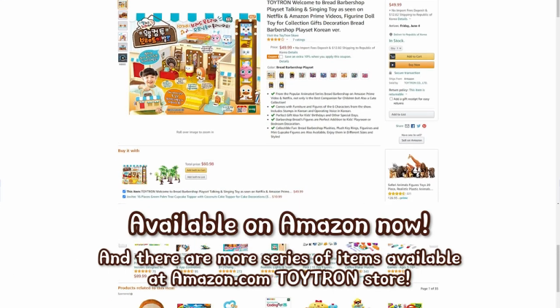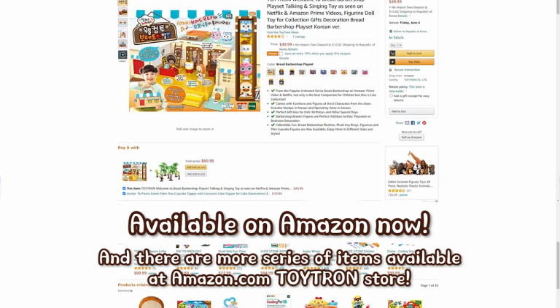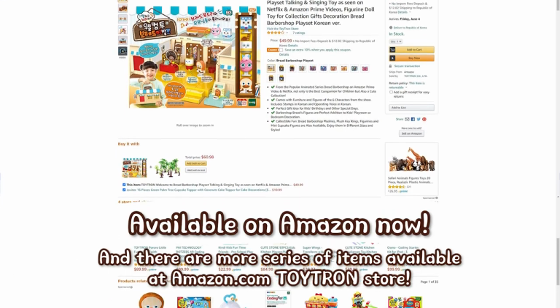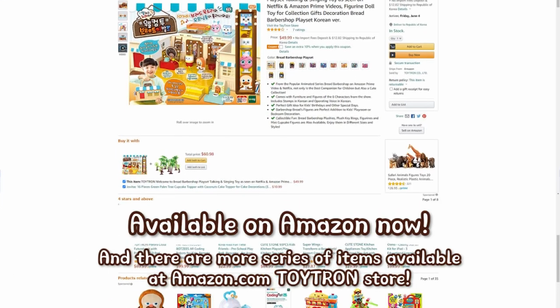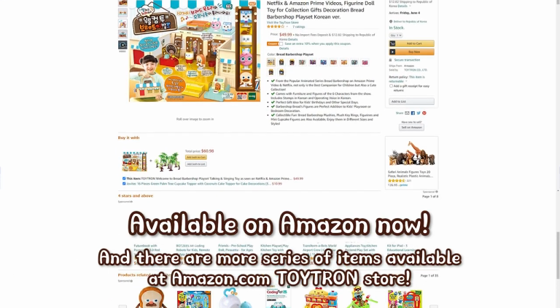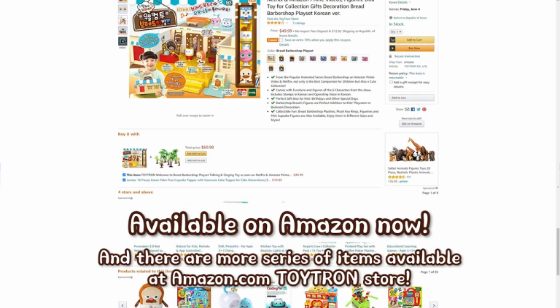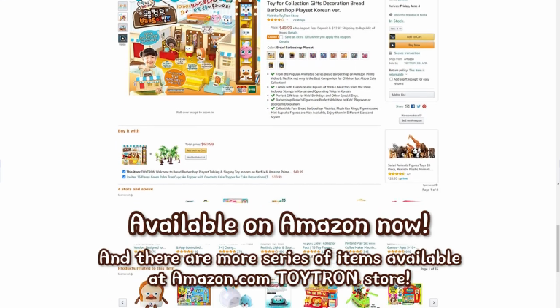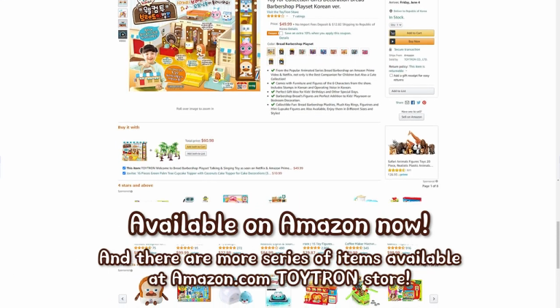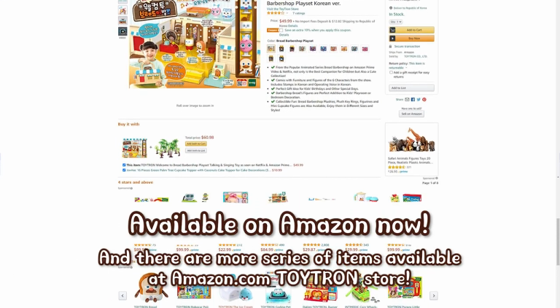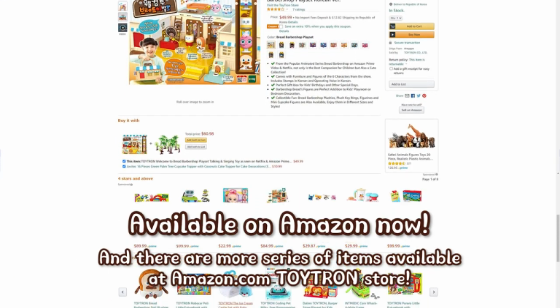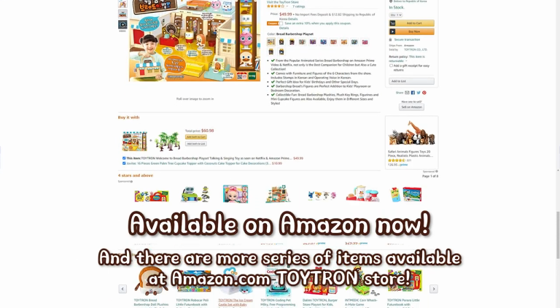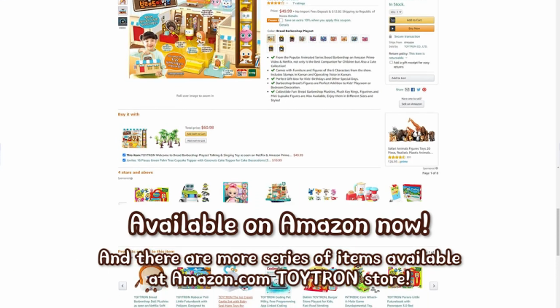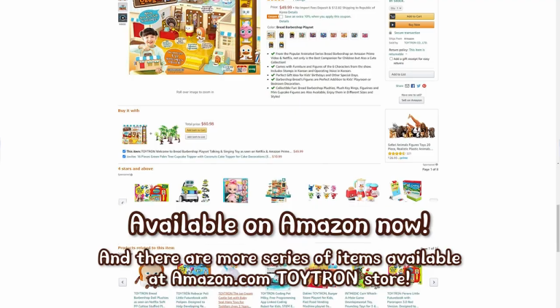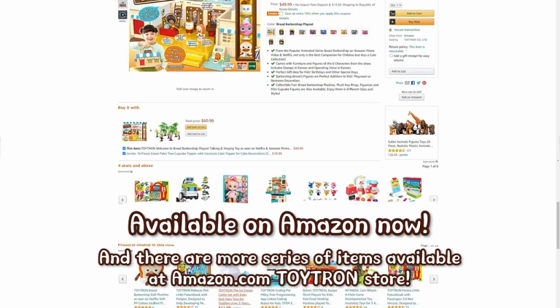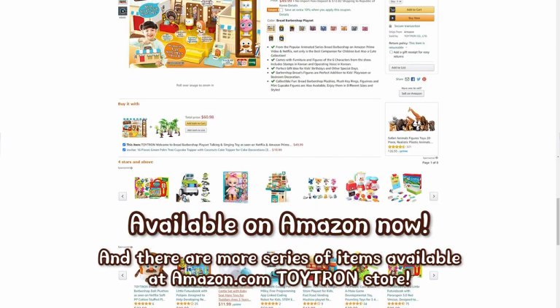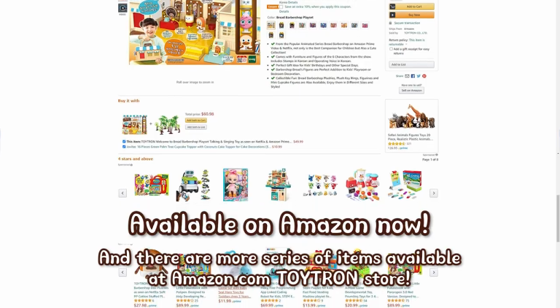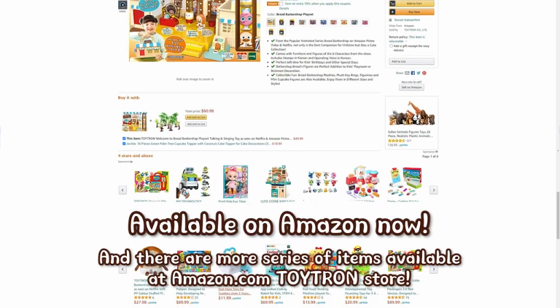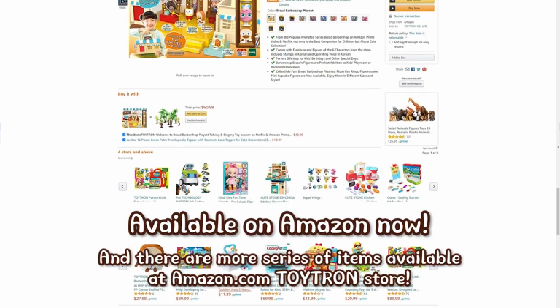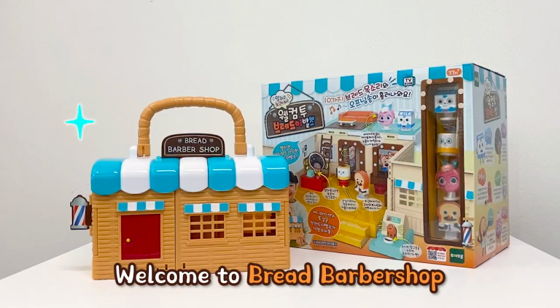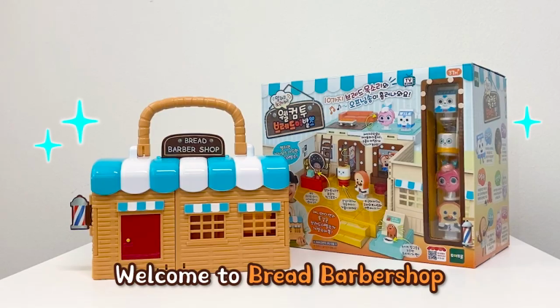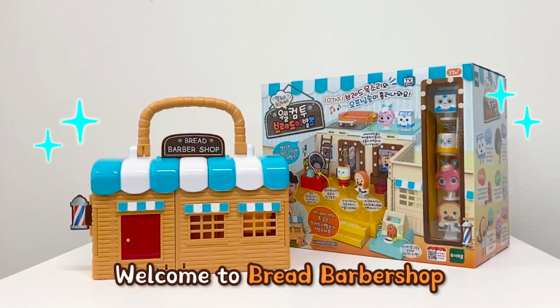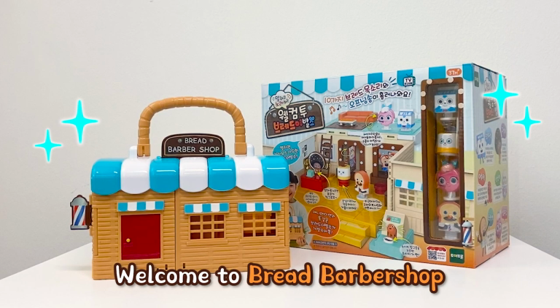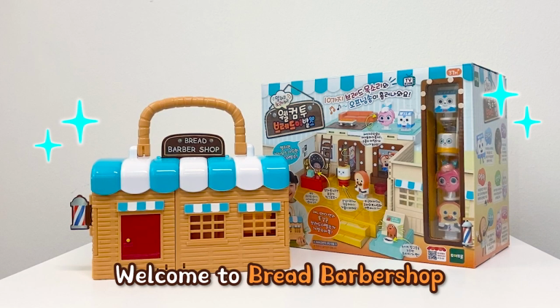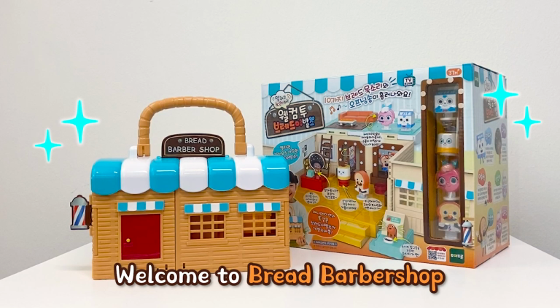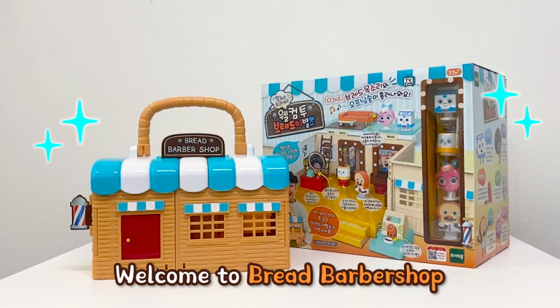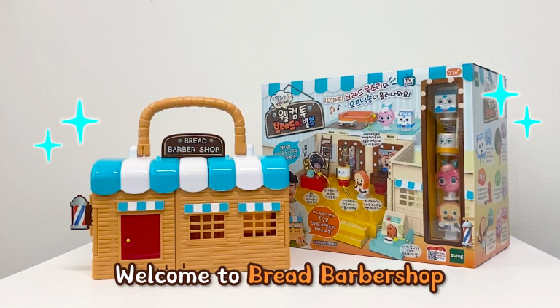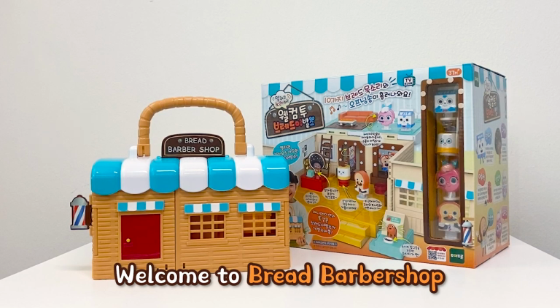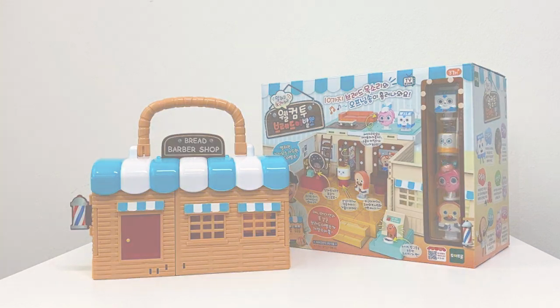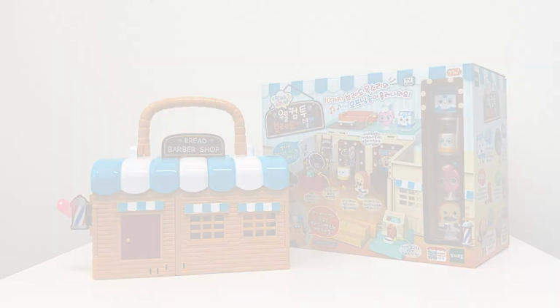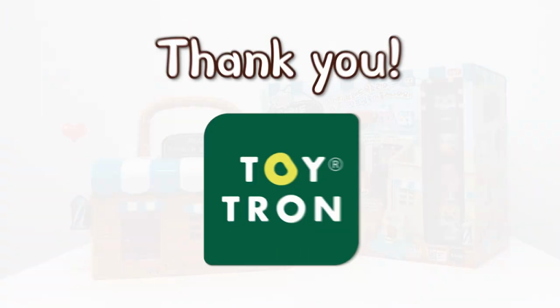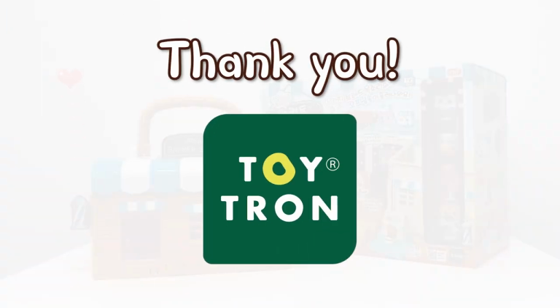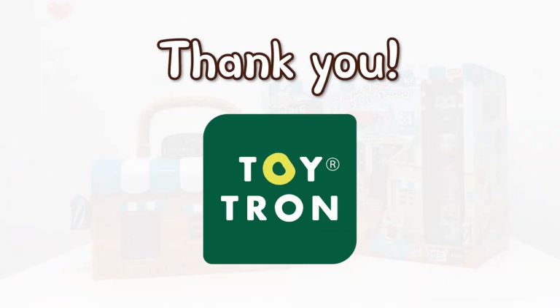Available on Amazon now! Welcome to Bread Barbershop! Thank you!